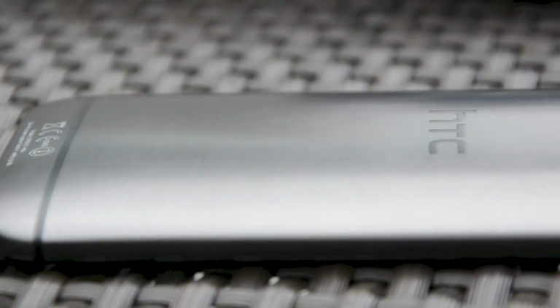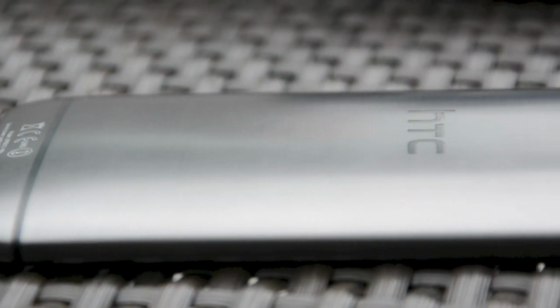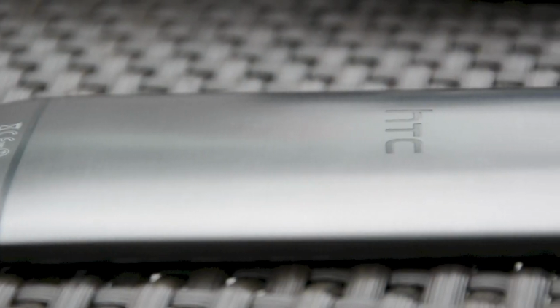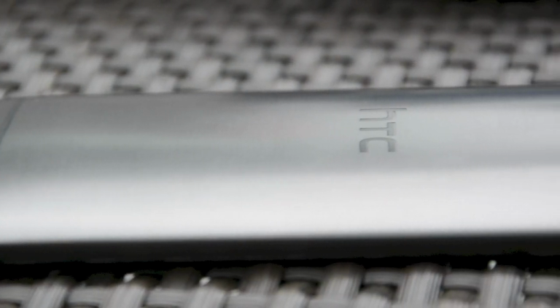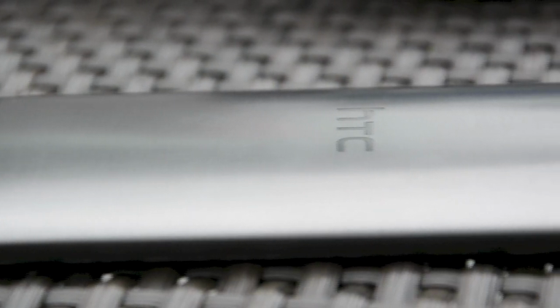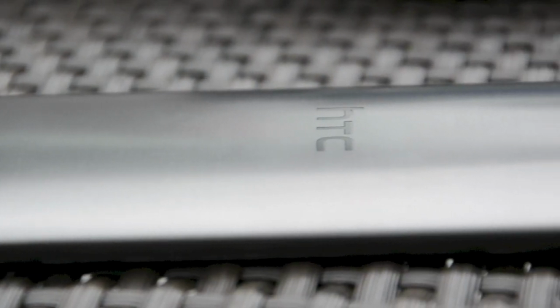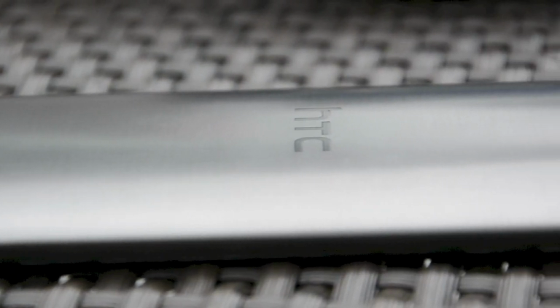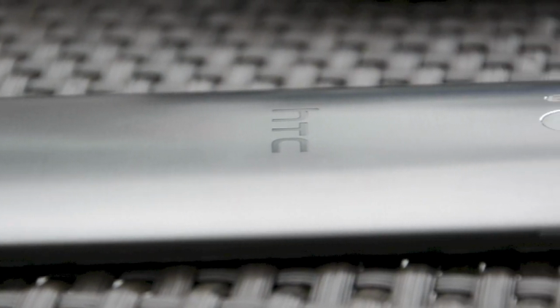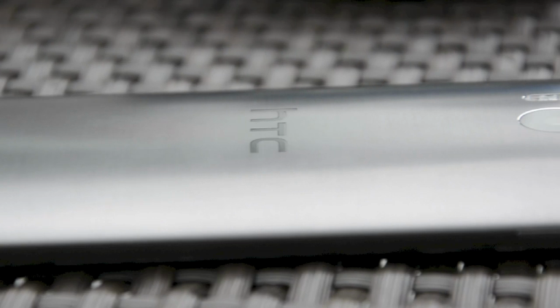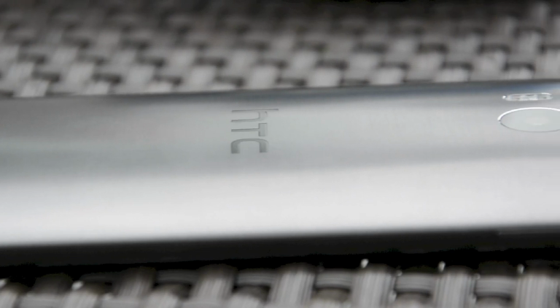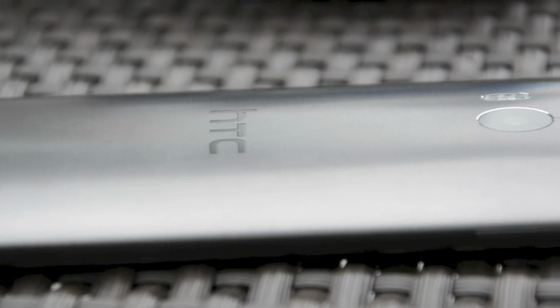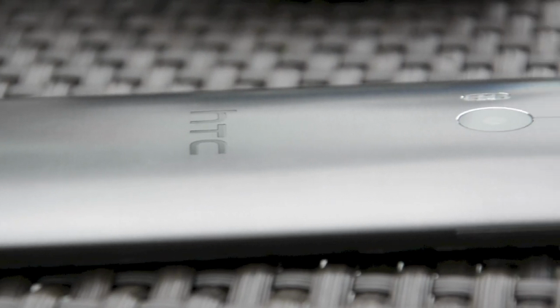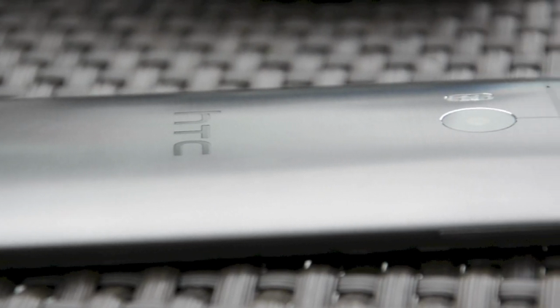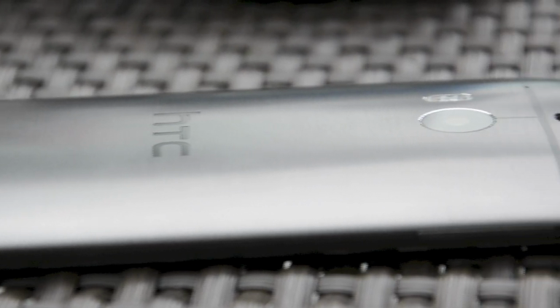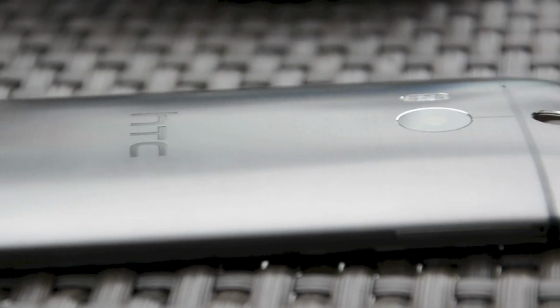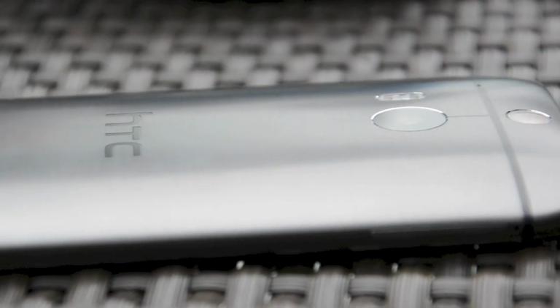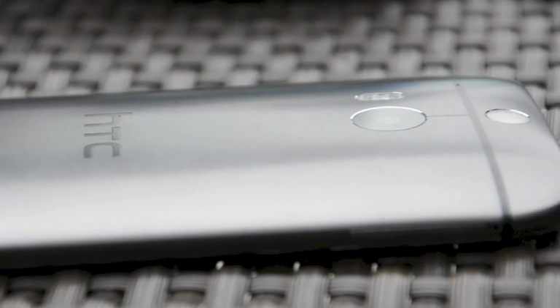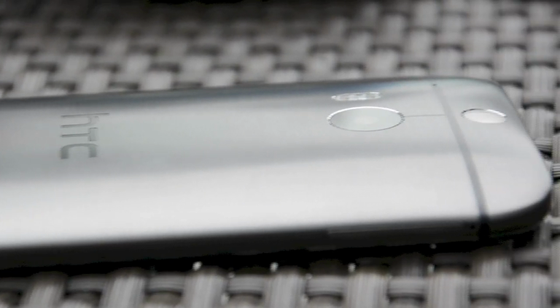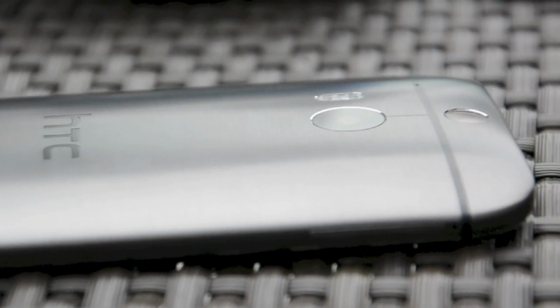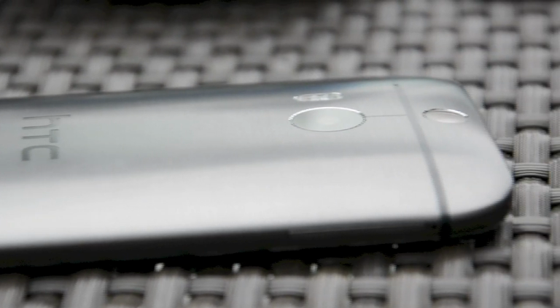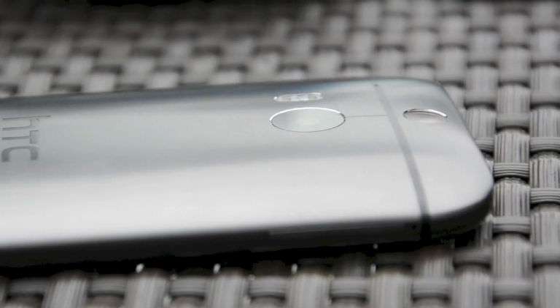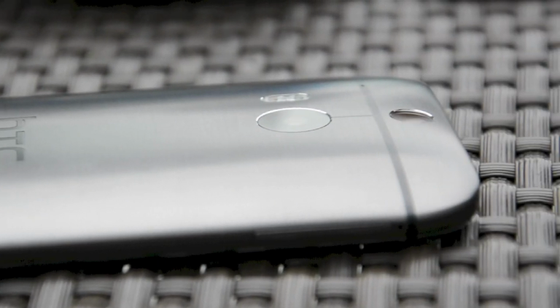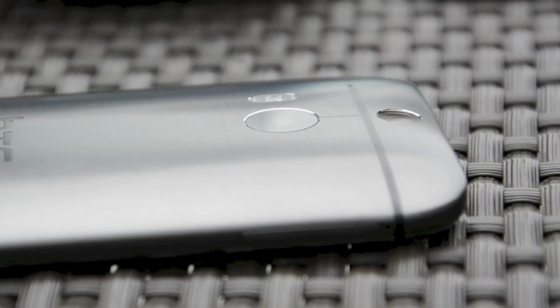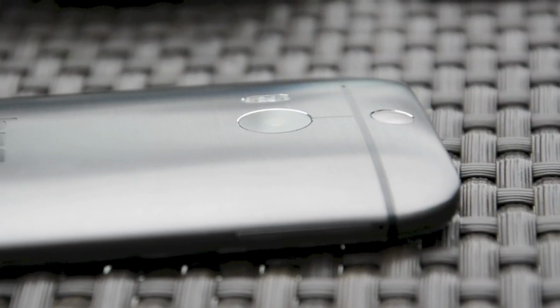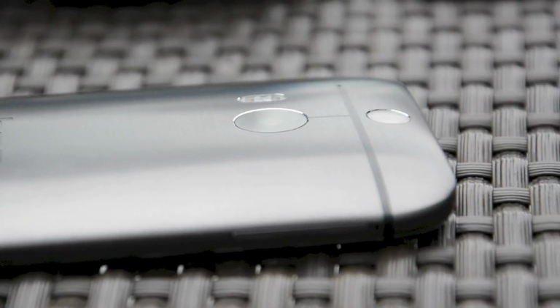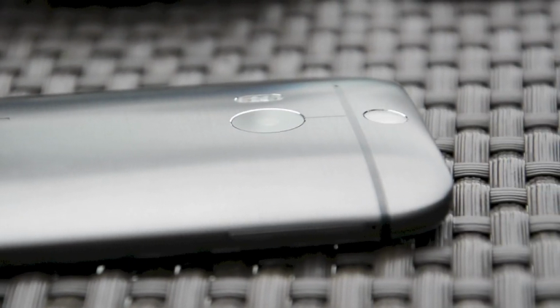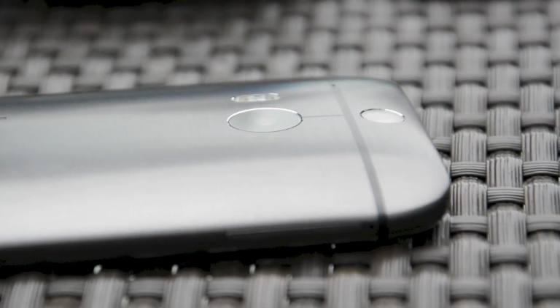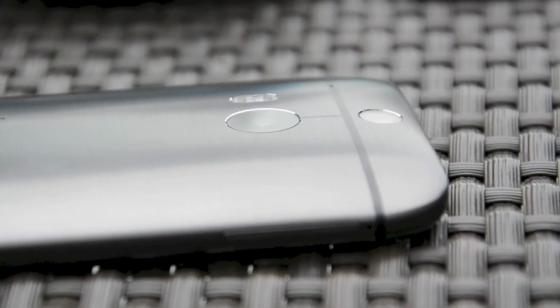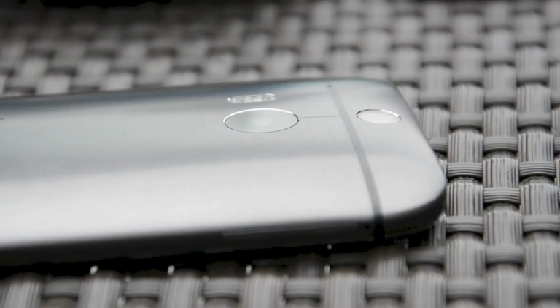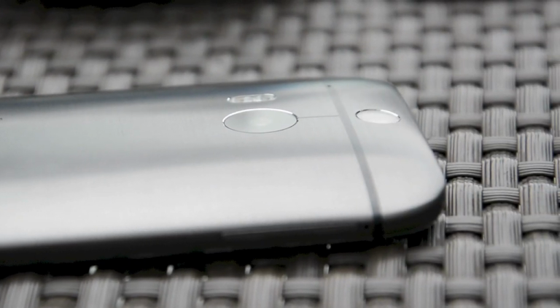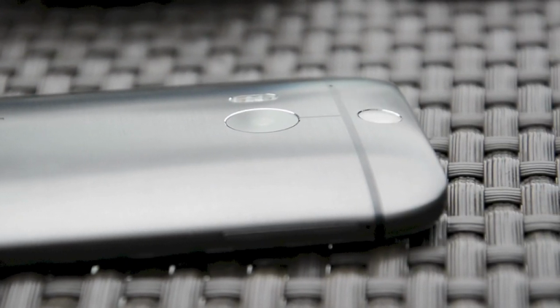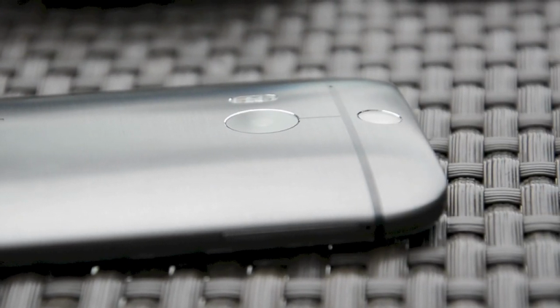Hey guys, it's Rich Eliott and Gadget, and we are looking at the all-new HTC One, aka the M8.